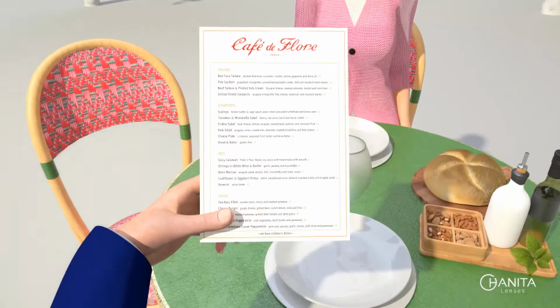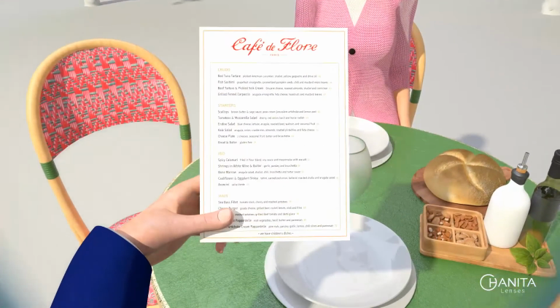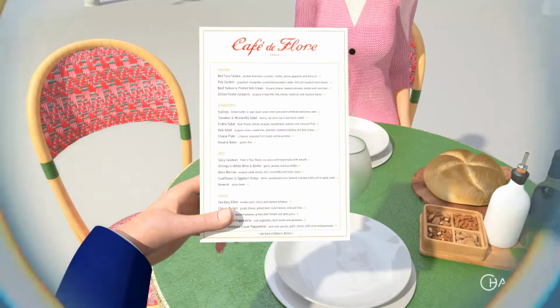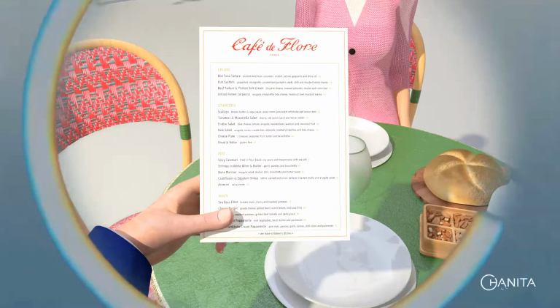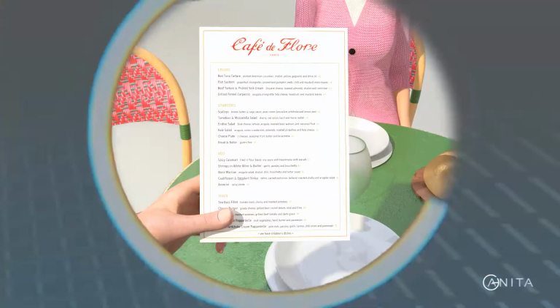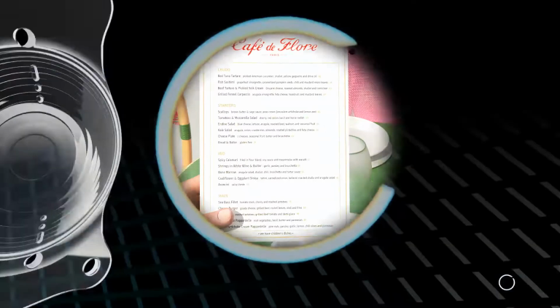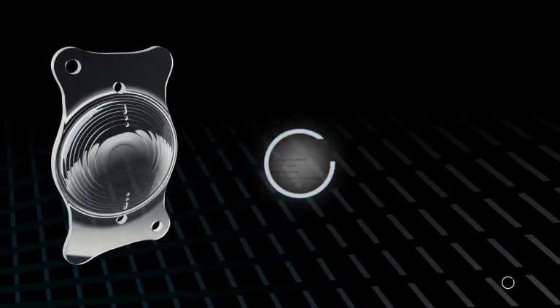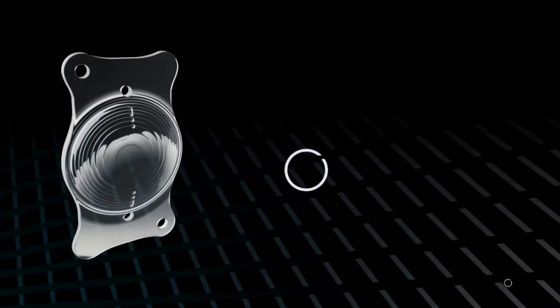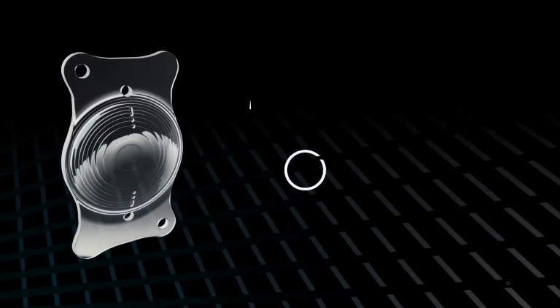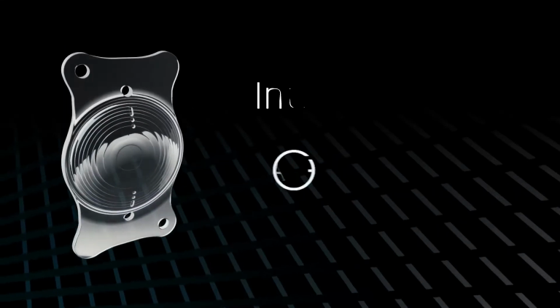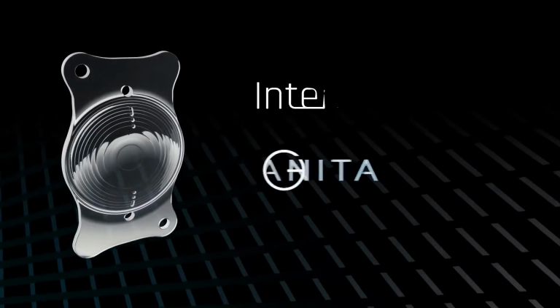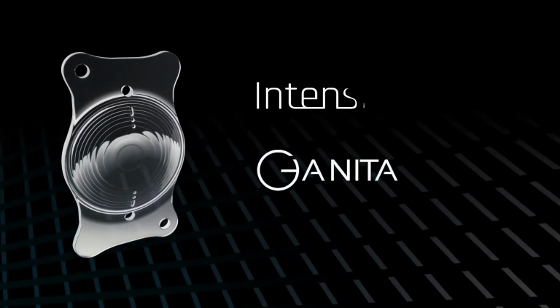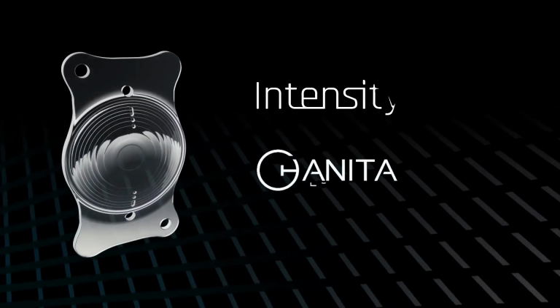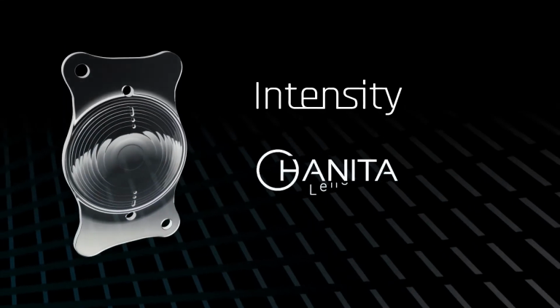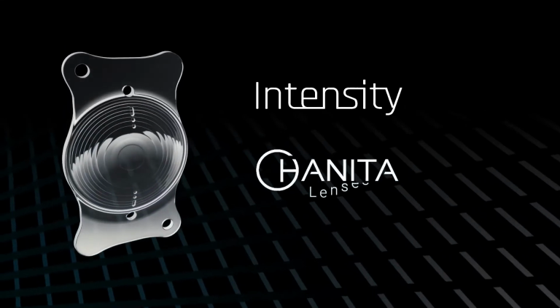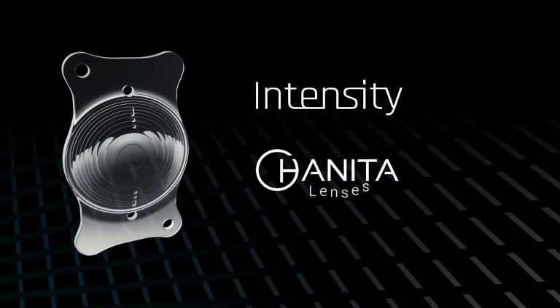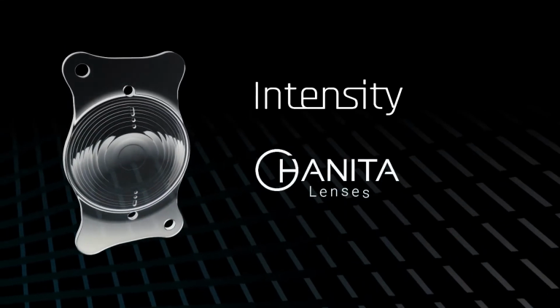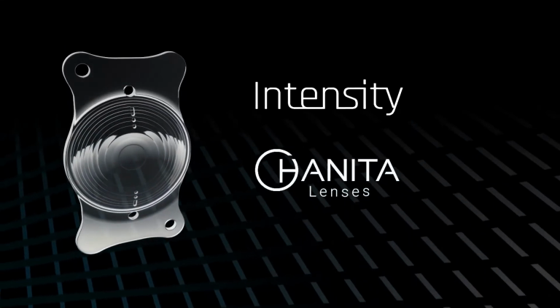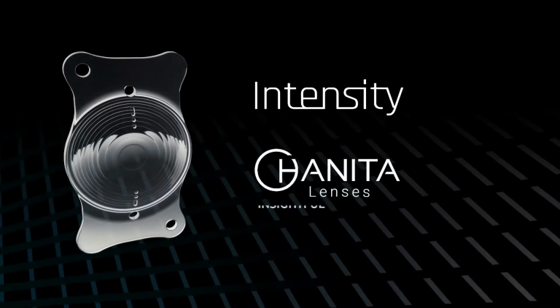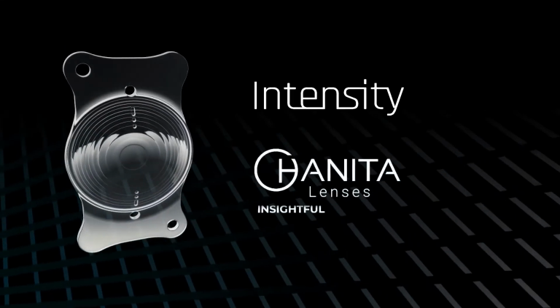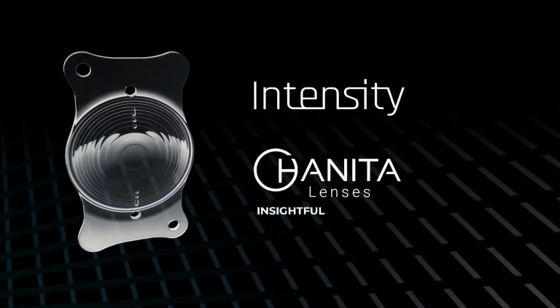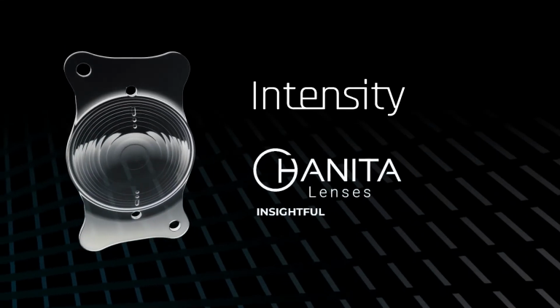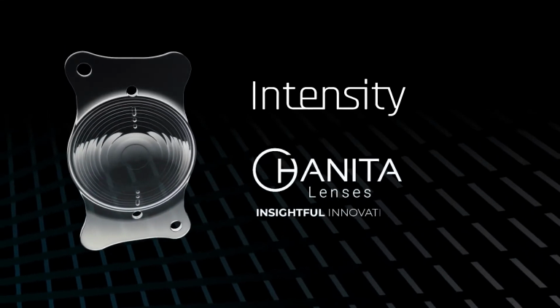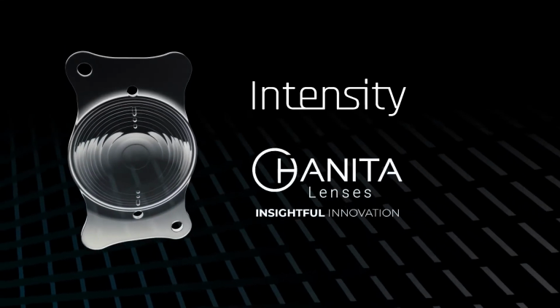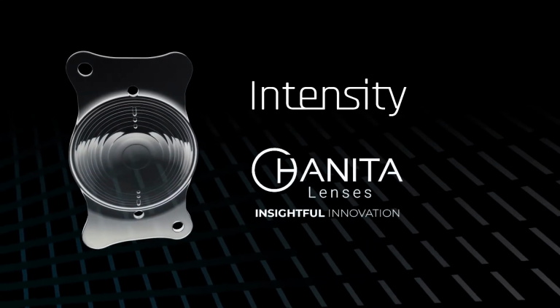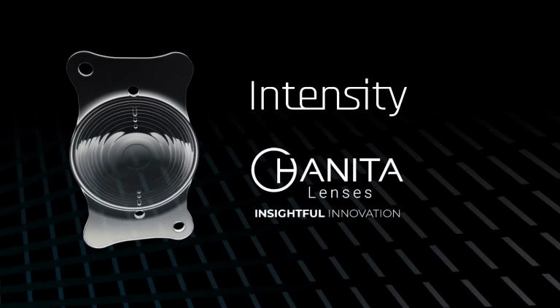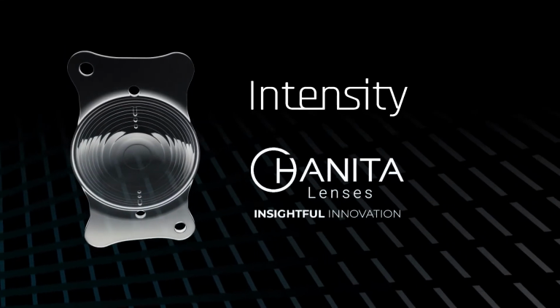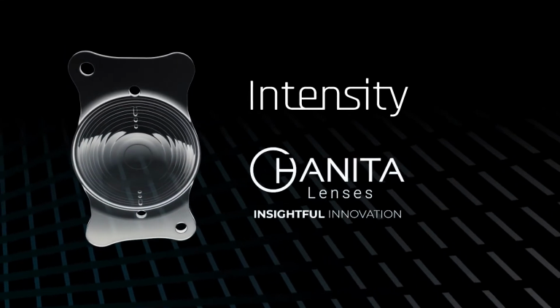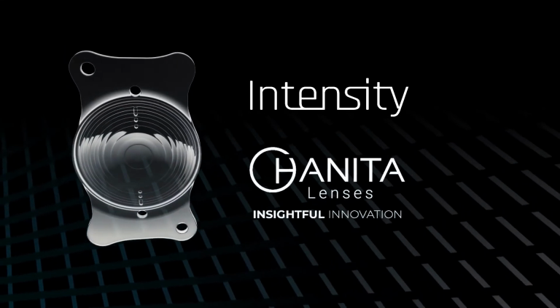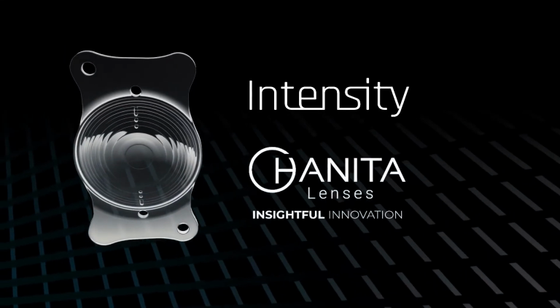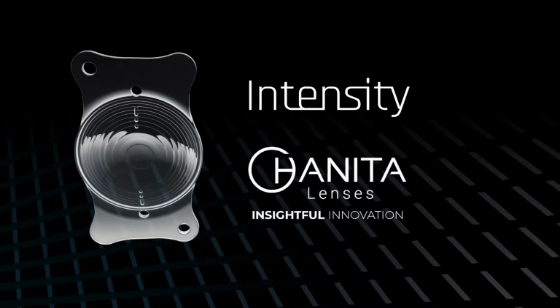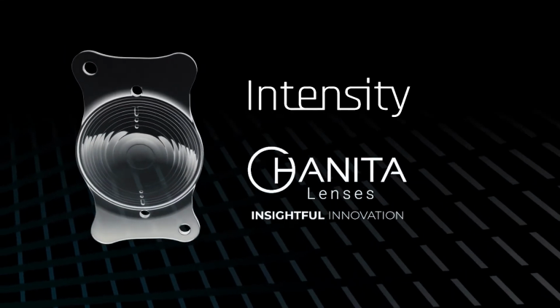Haneda Lenses' Intensity IOL brings unprecedented vivid vision to astigmatism patients.